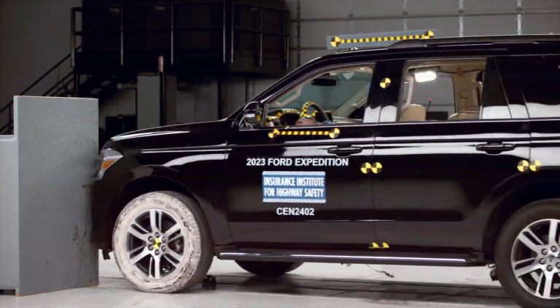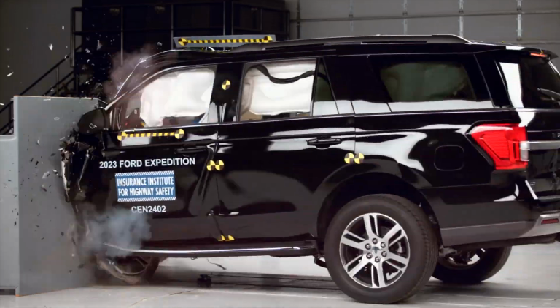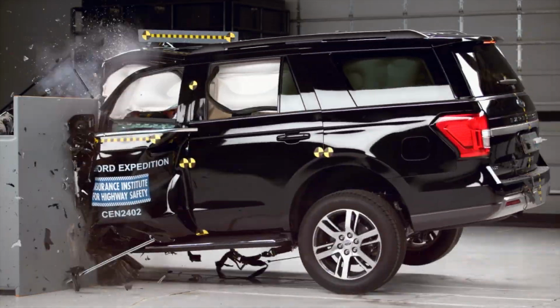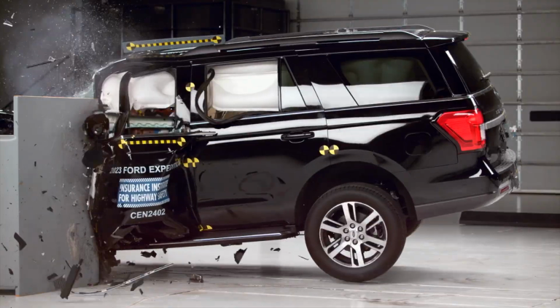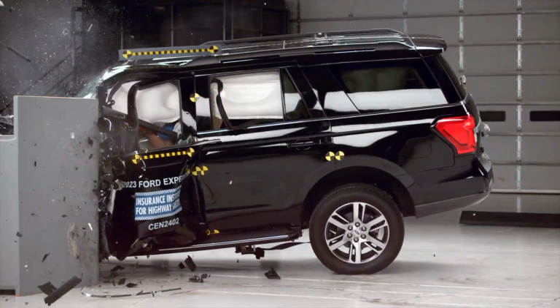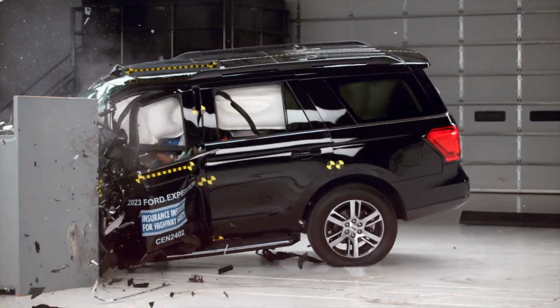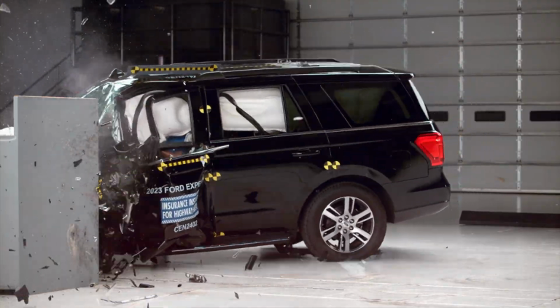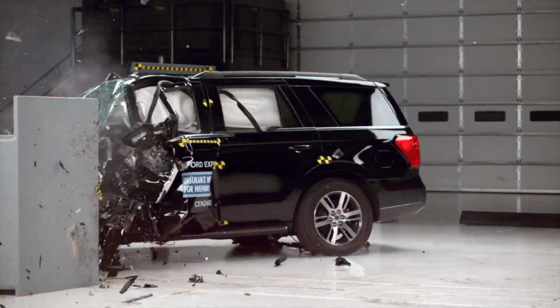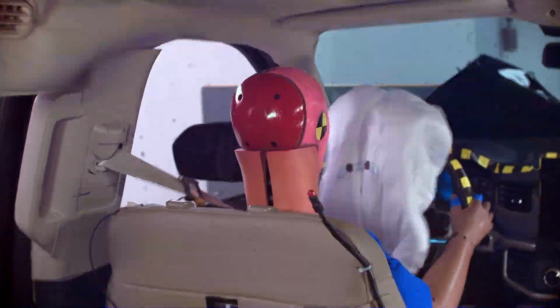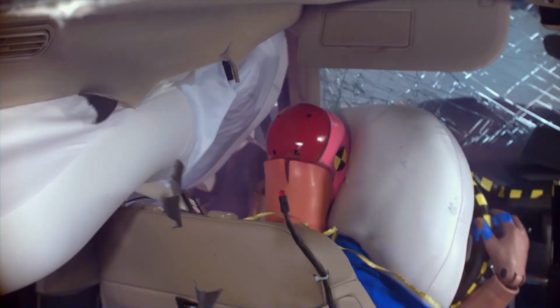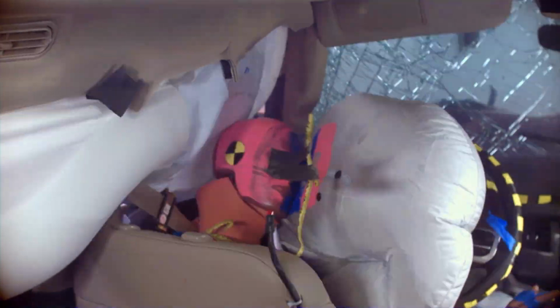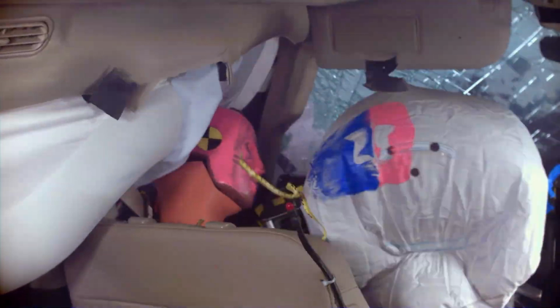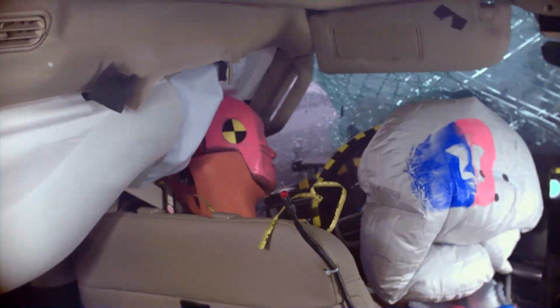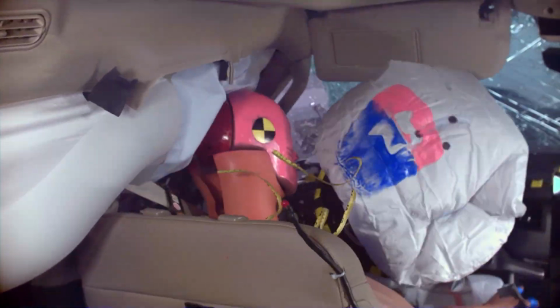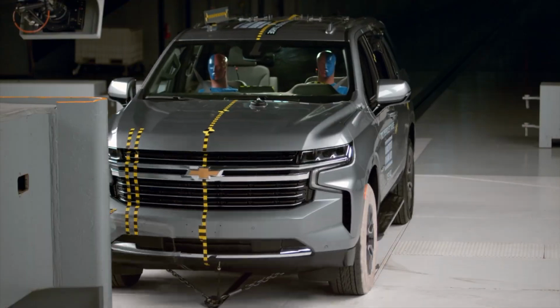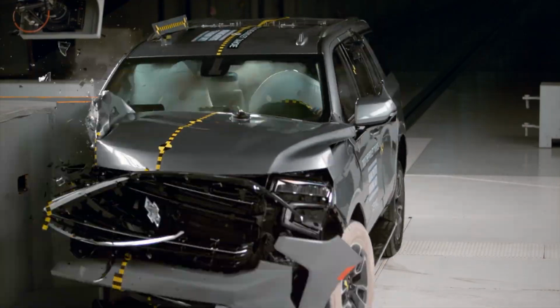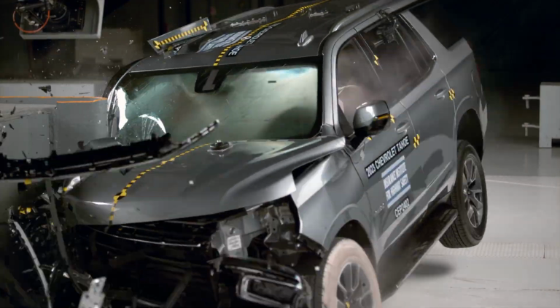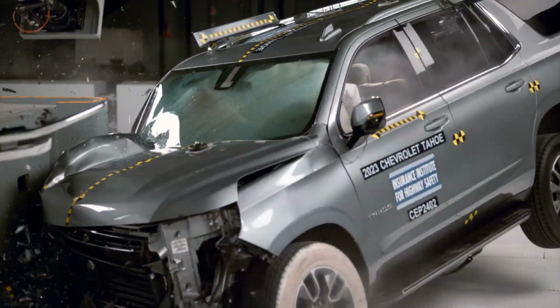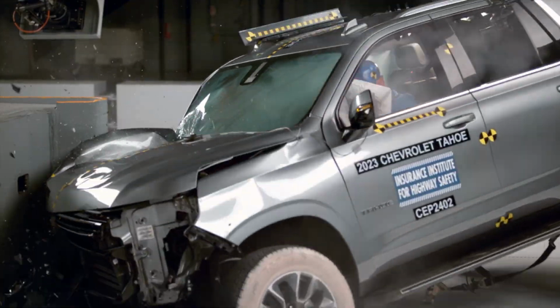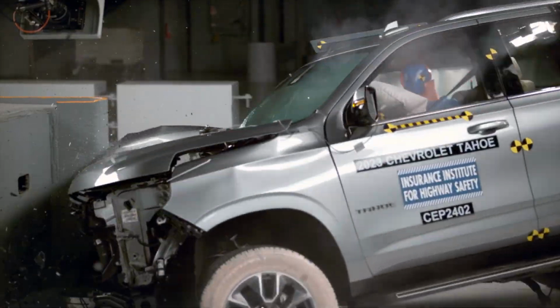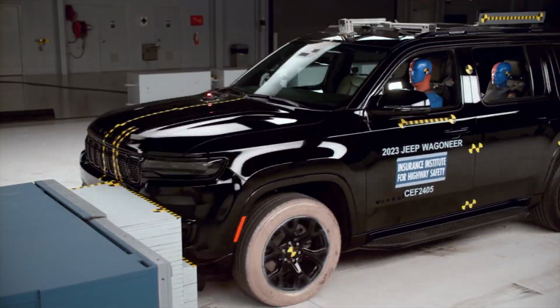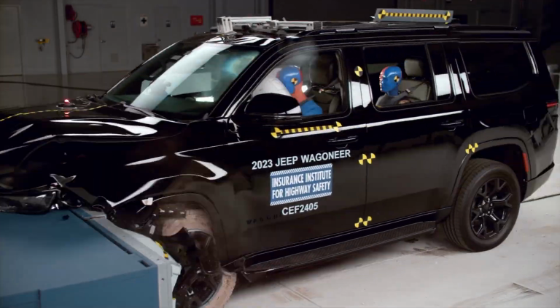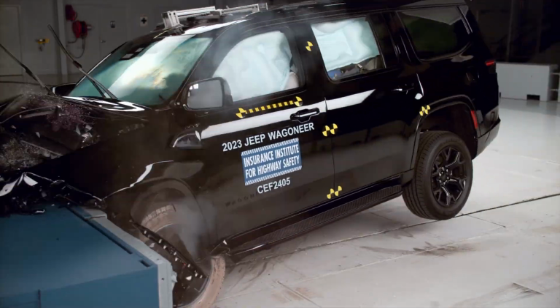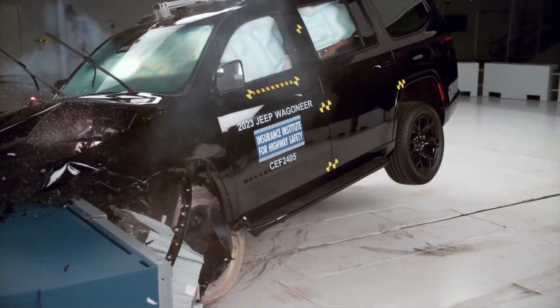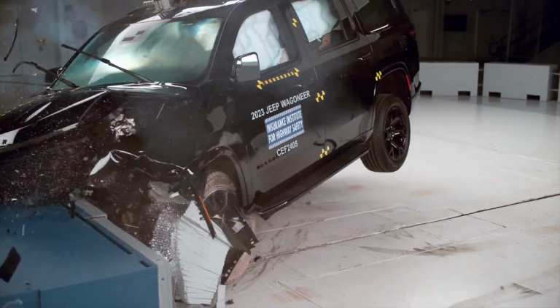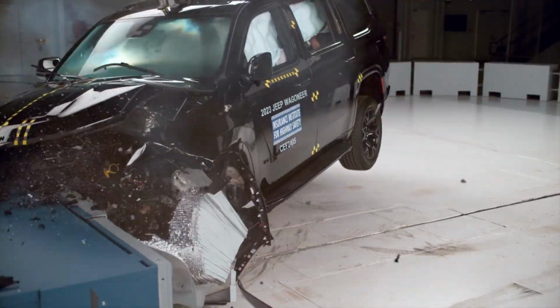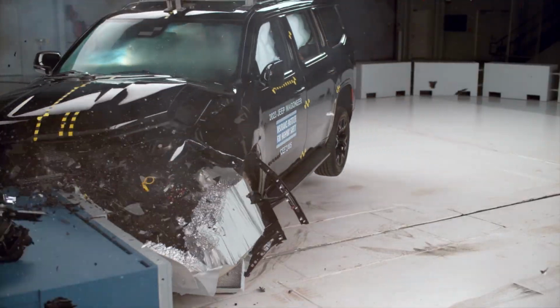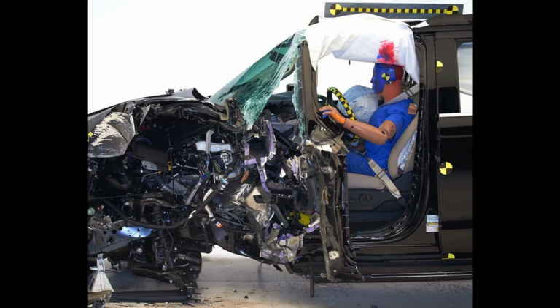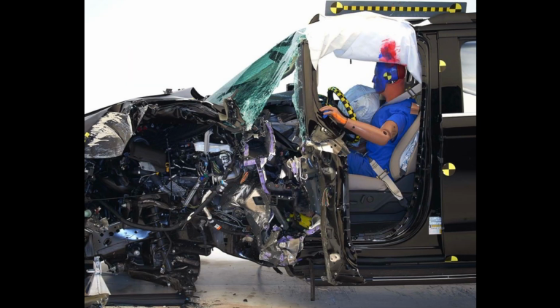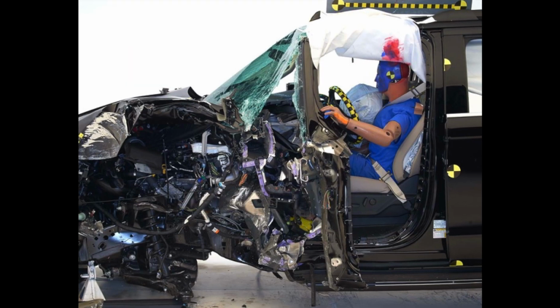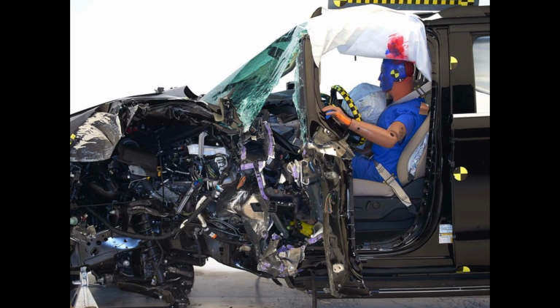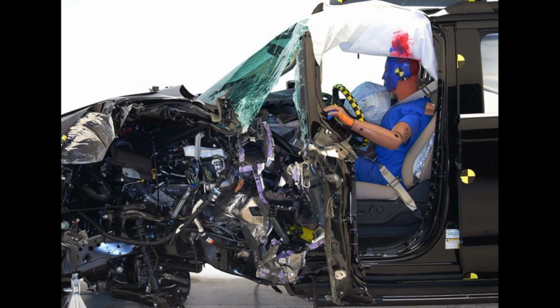If you want more, check out this video where we look at large SUVs with surprisingly weak protection. Thanks for watching.